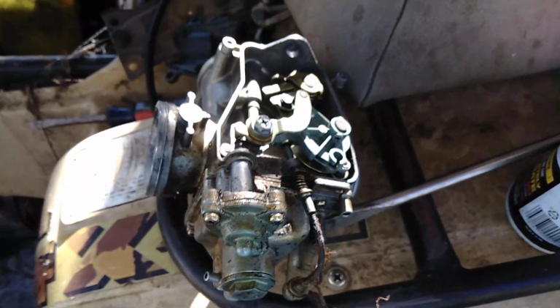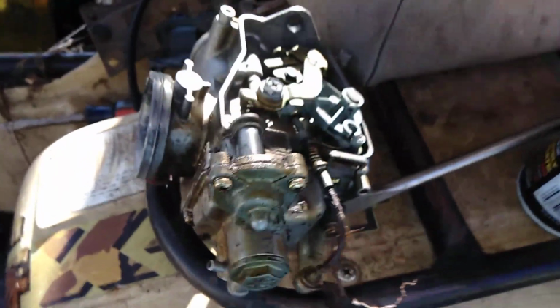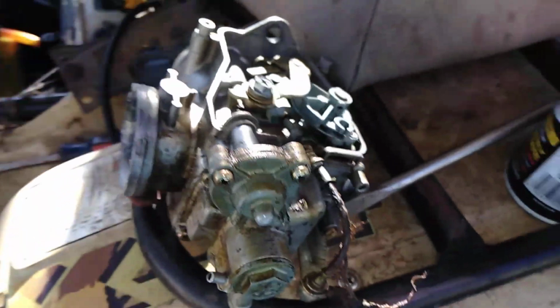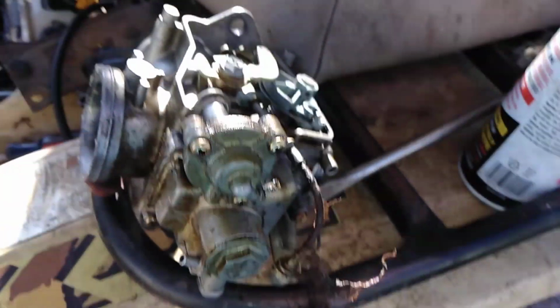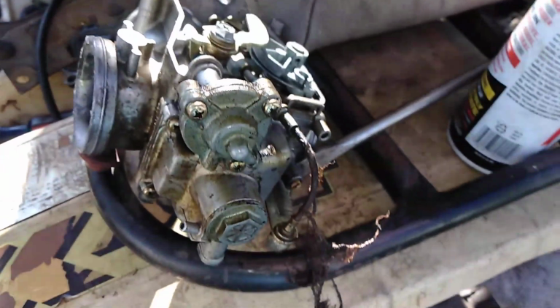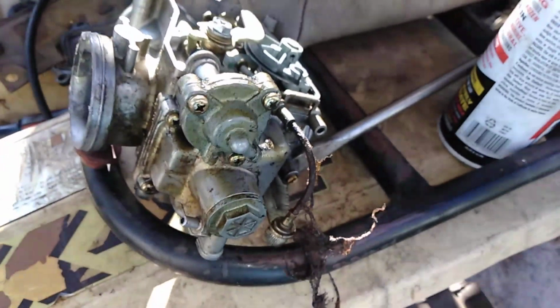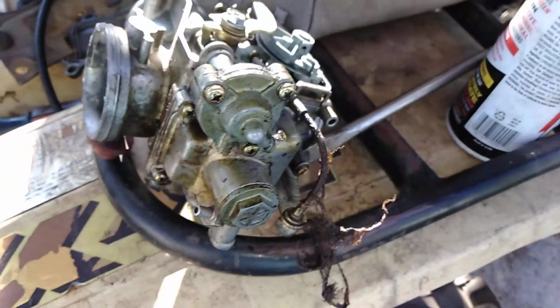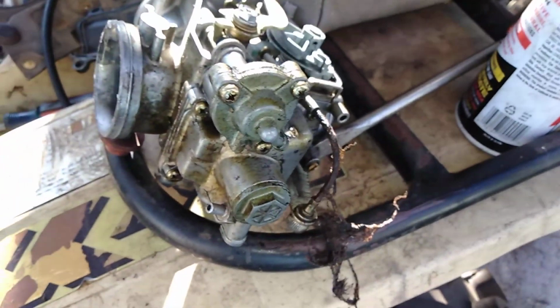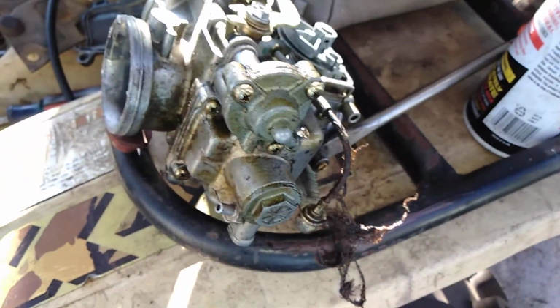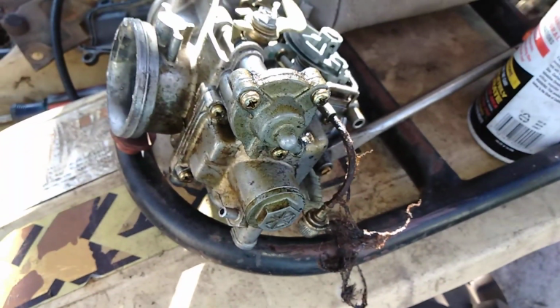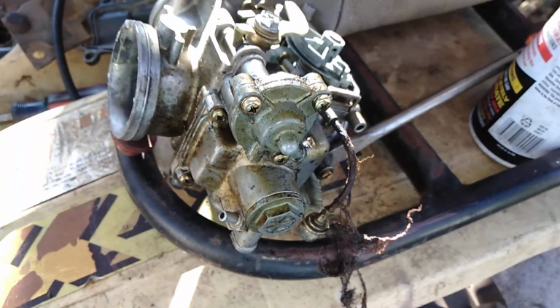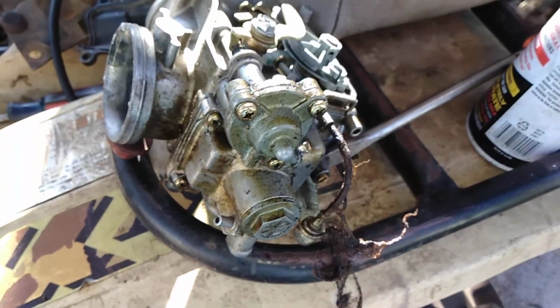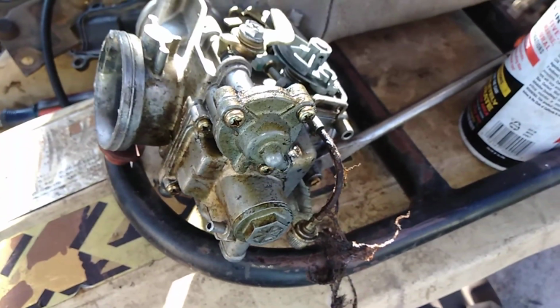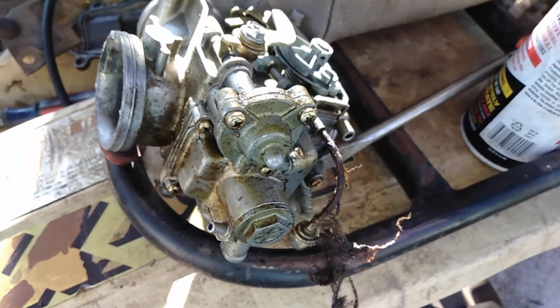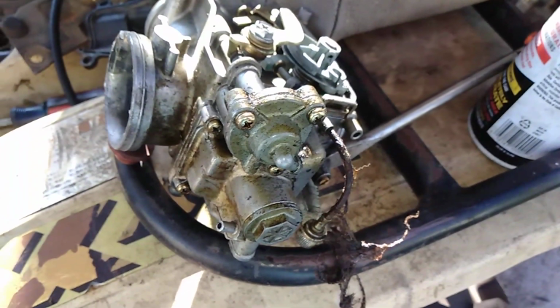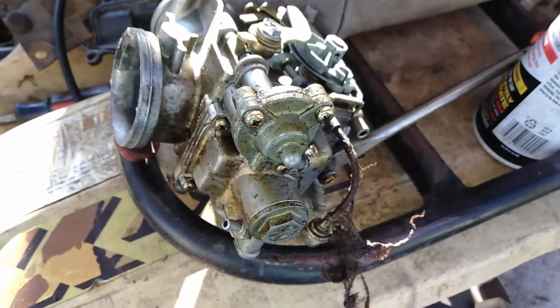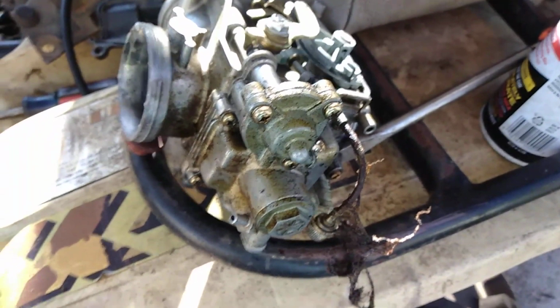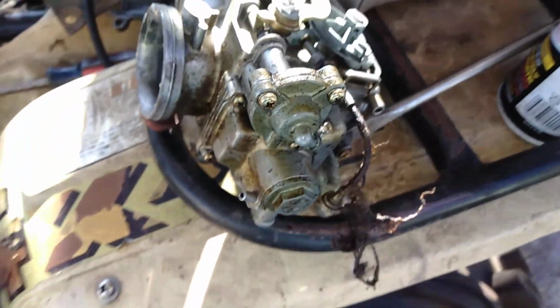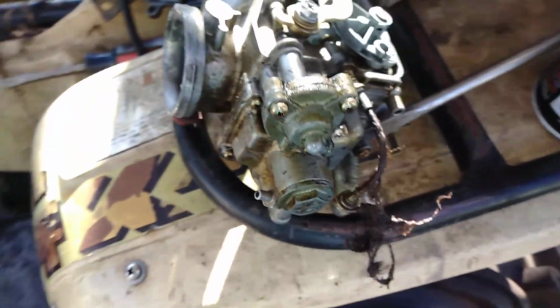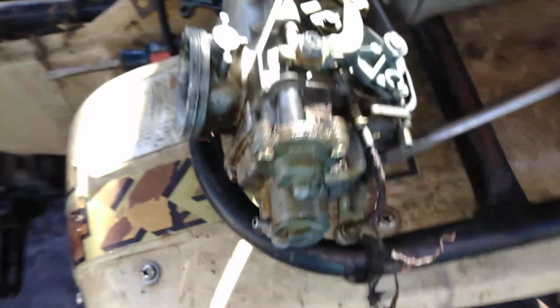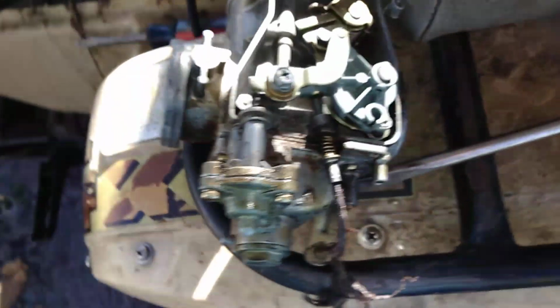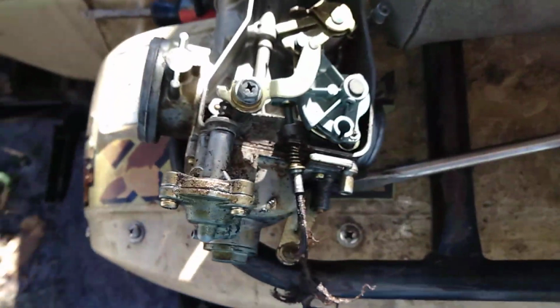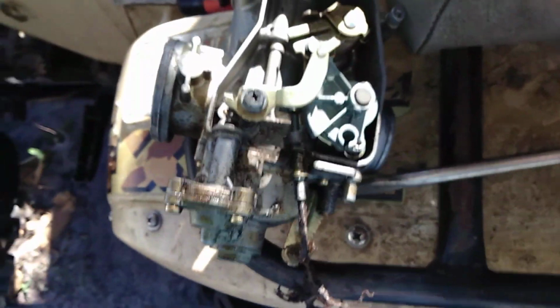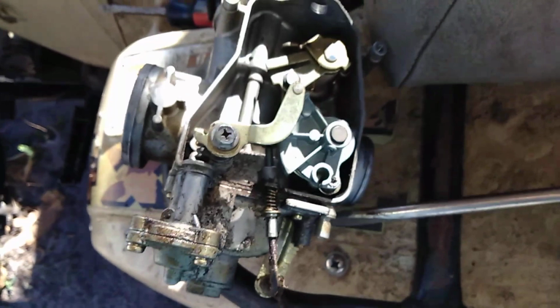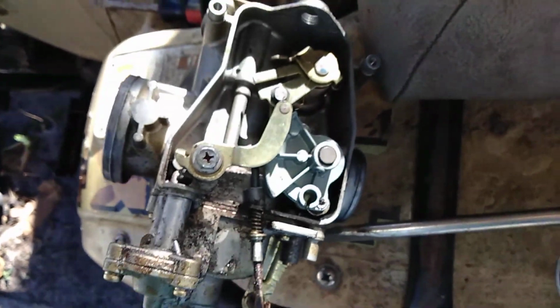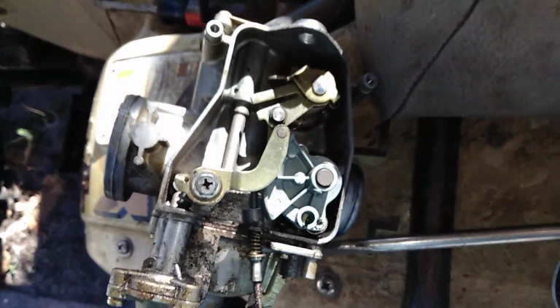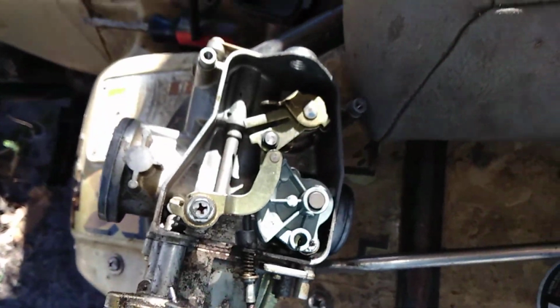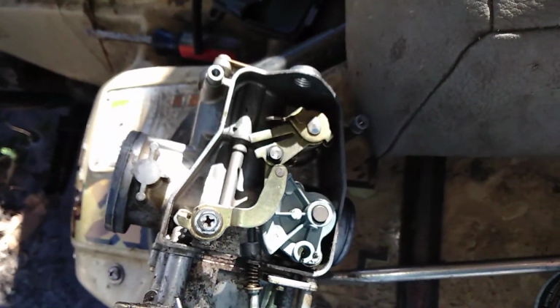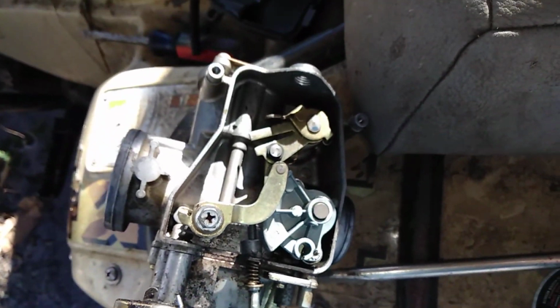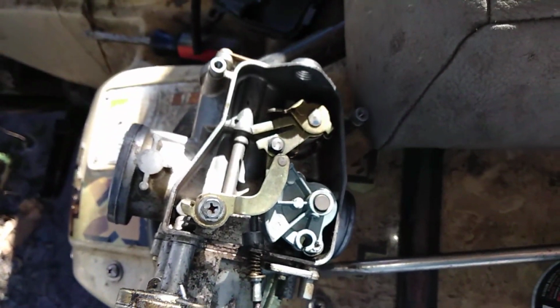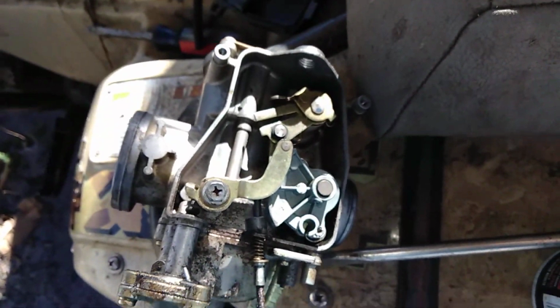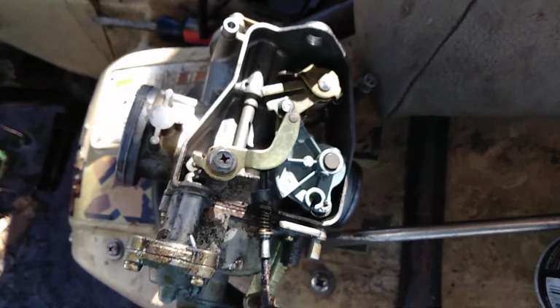So there's the 300EX. Obviously this one's seen a good amount of service. All the gaskets are leaking, but it's still working.